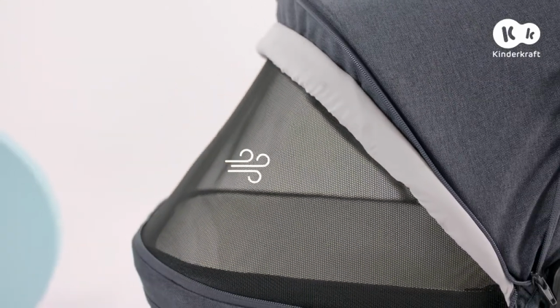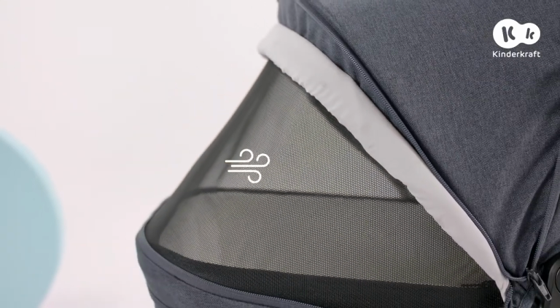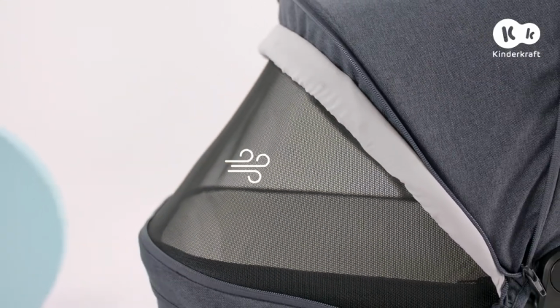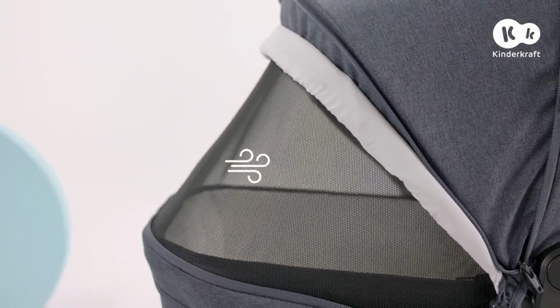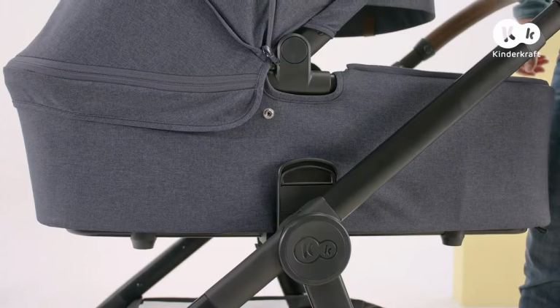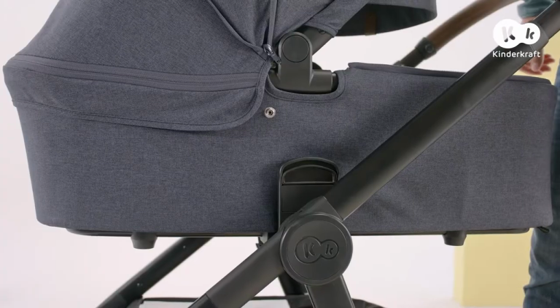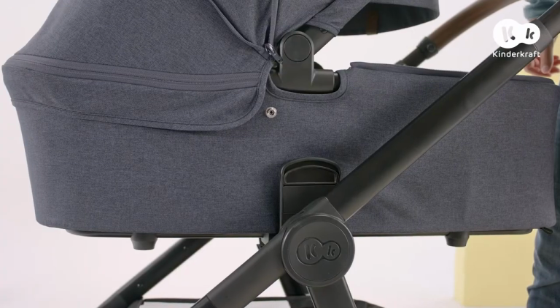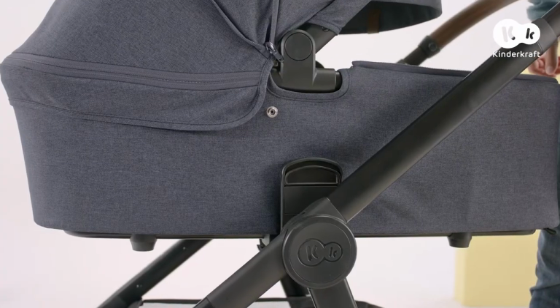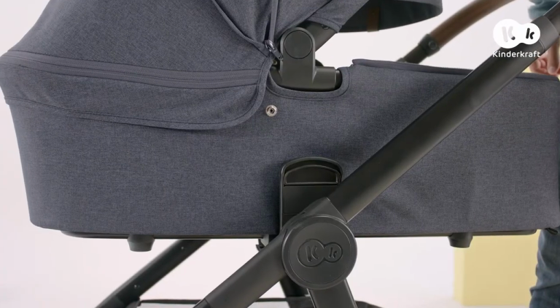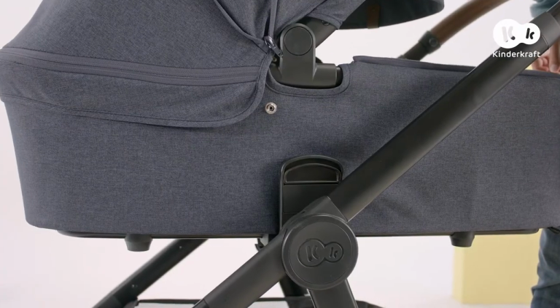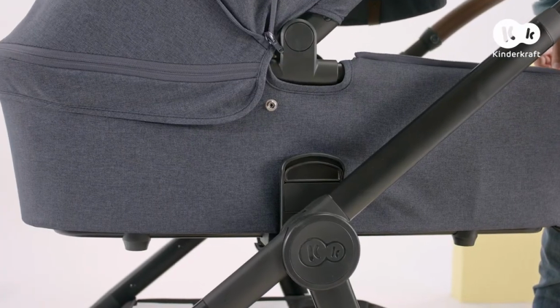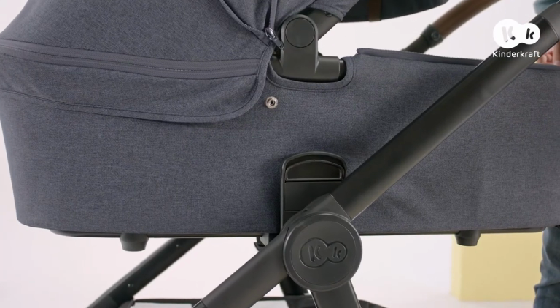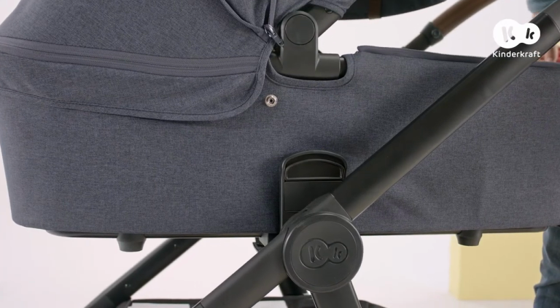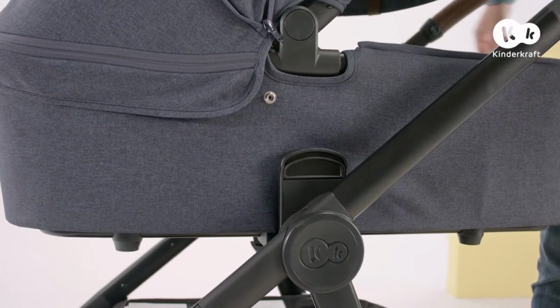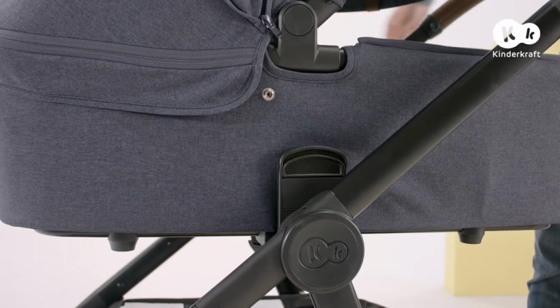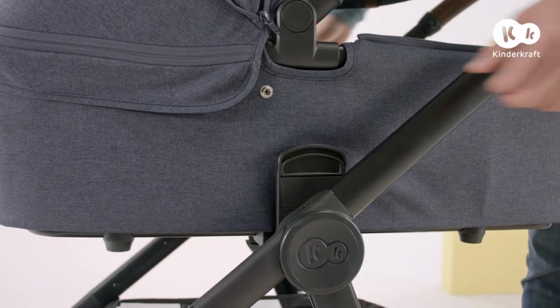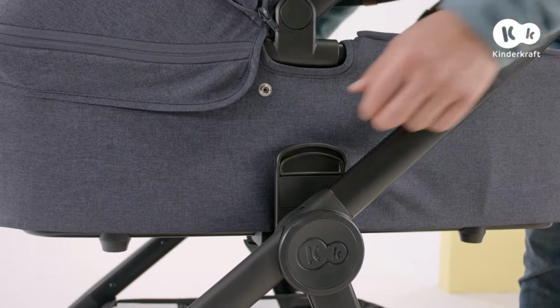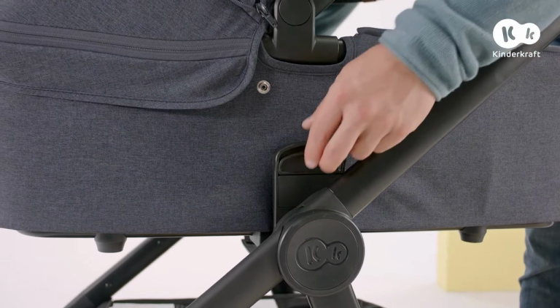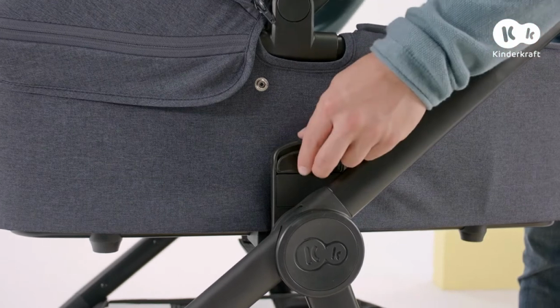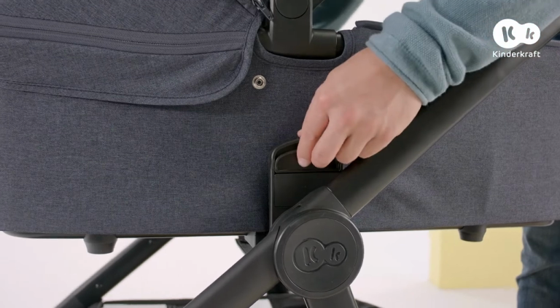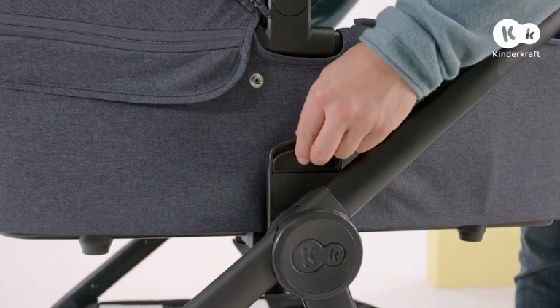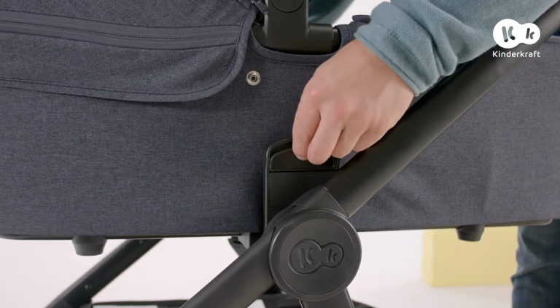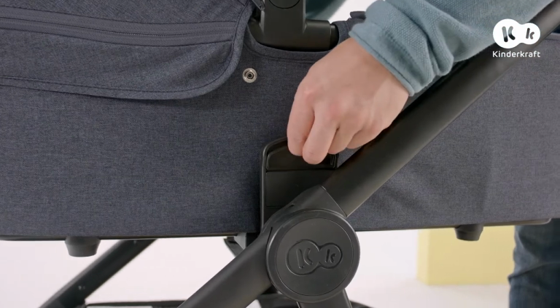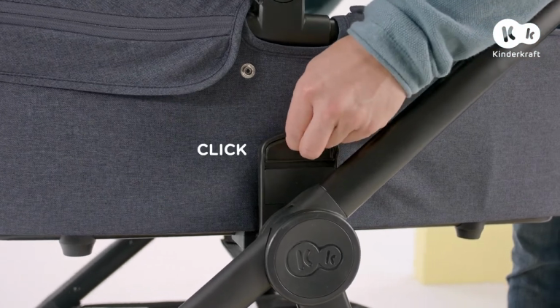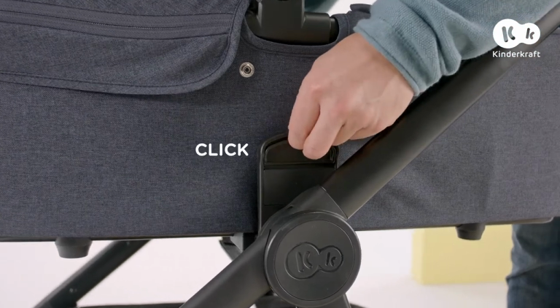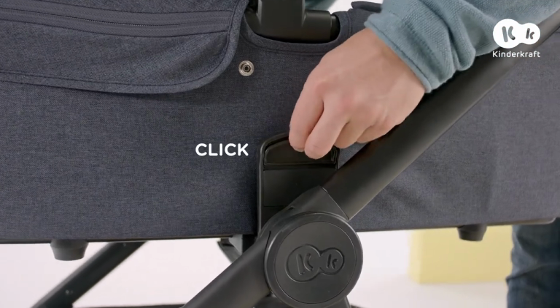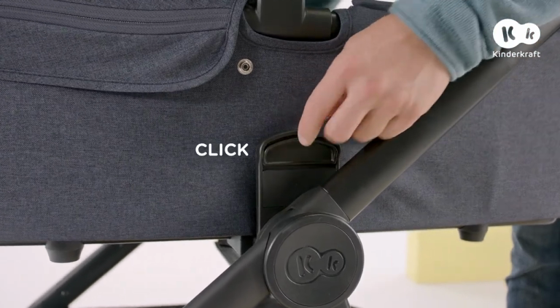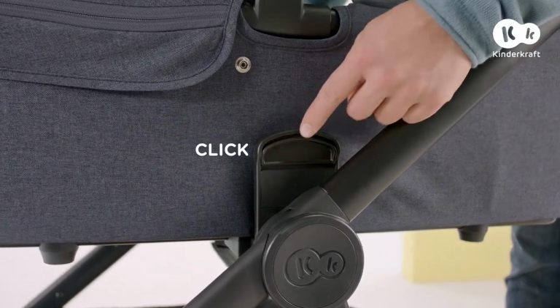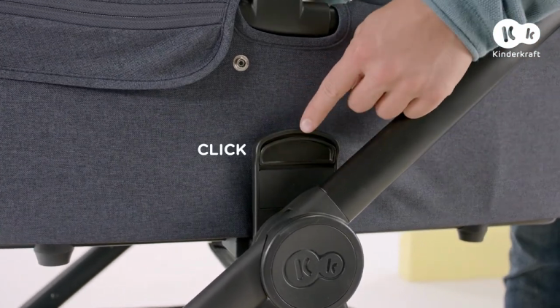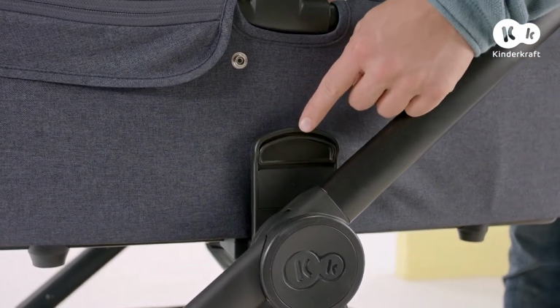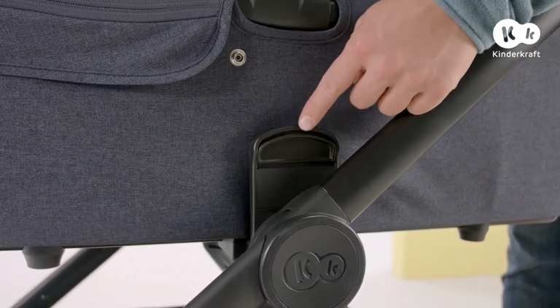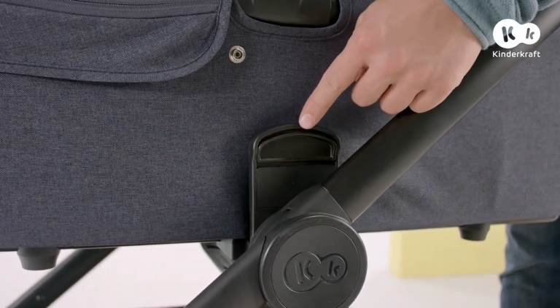Thanks to the adapters, you can easily remove the carry cot. Just press on both sides until you hear a click.